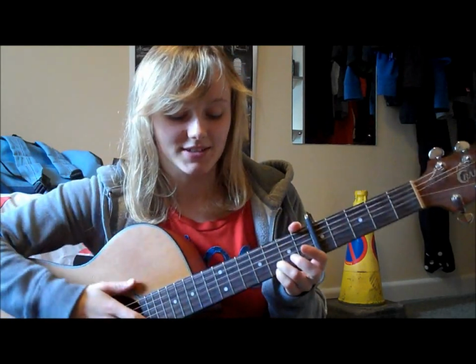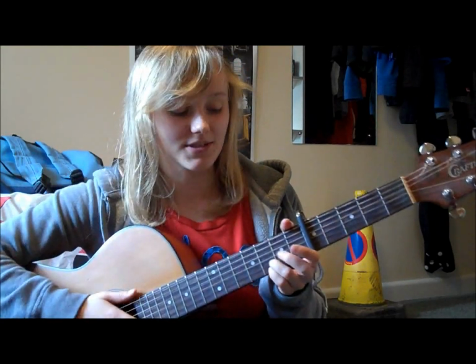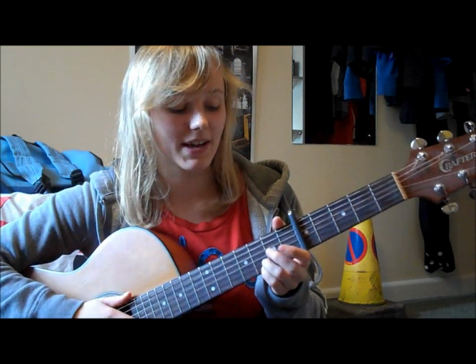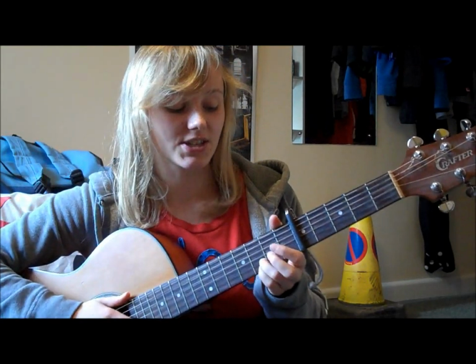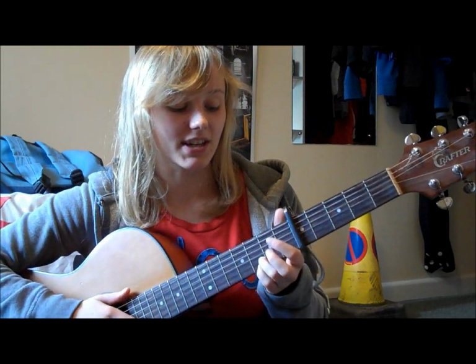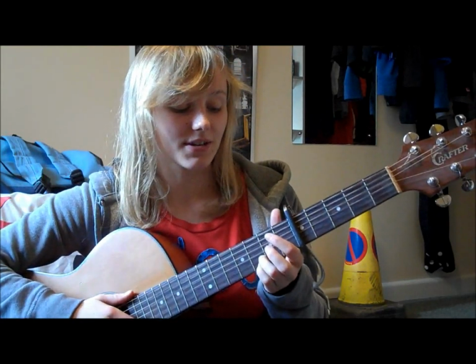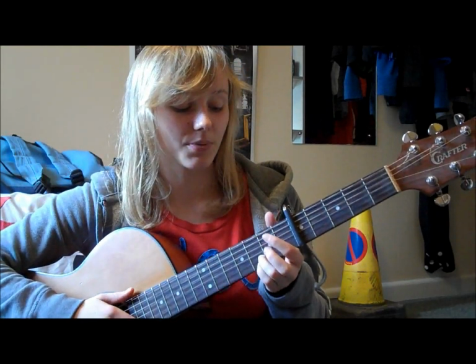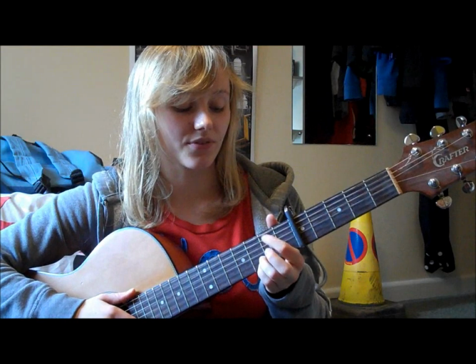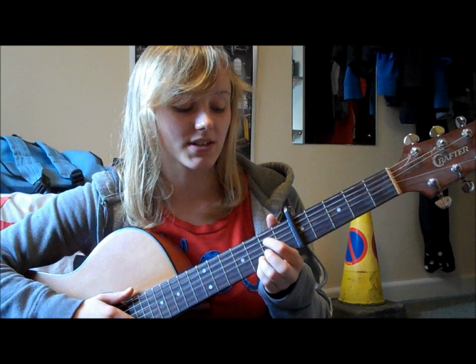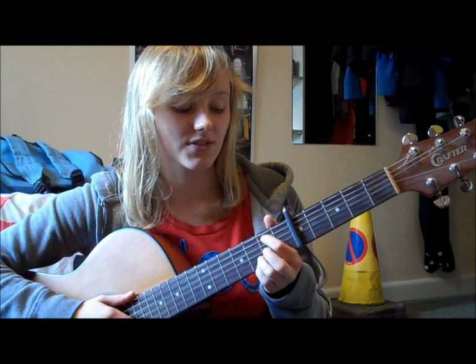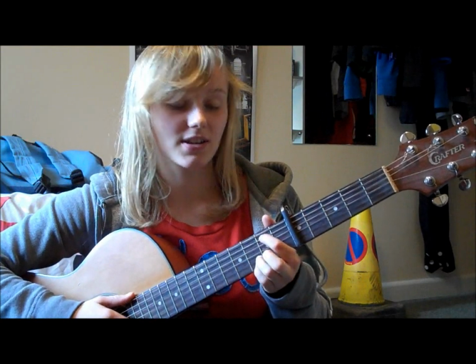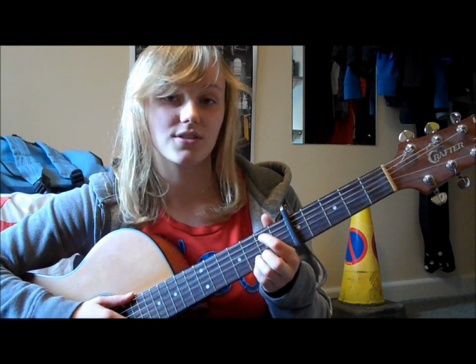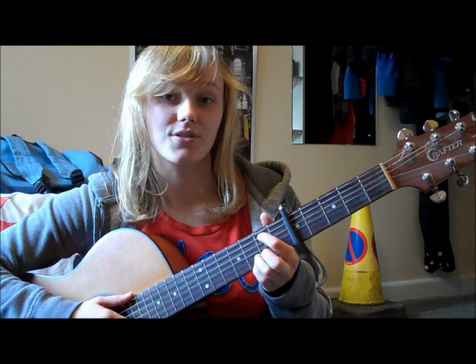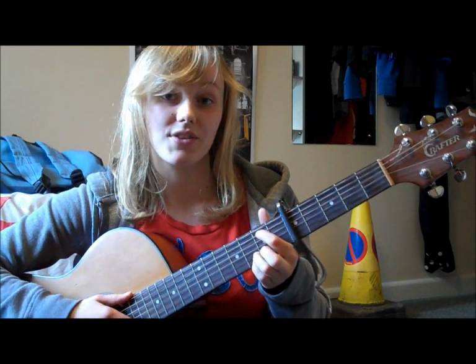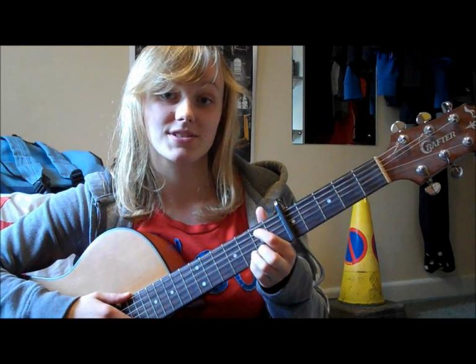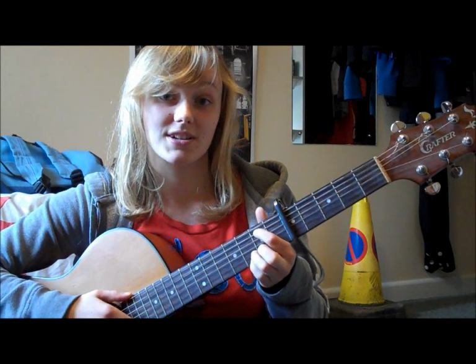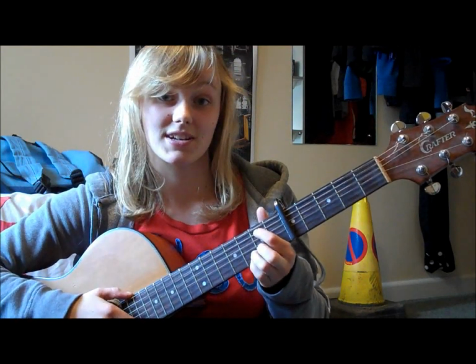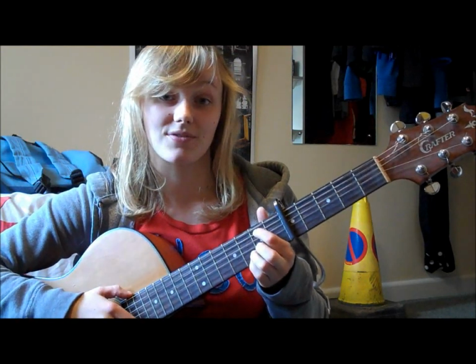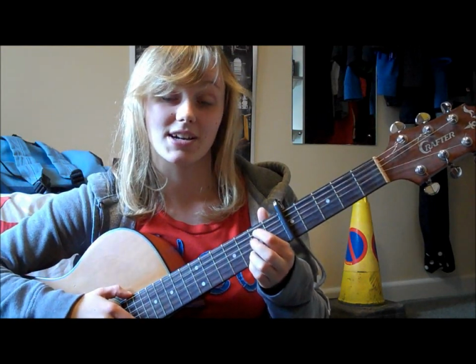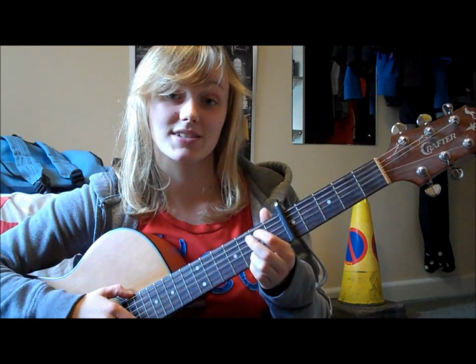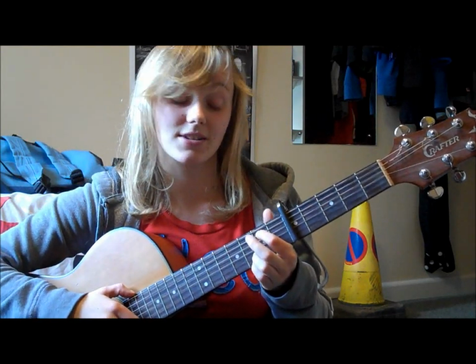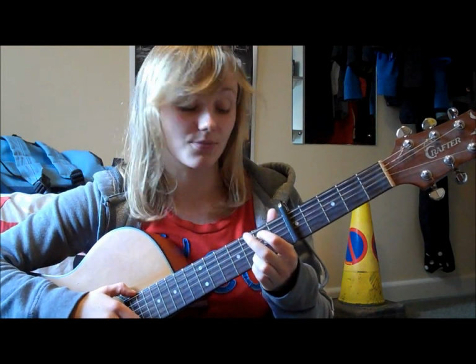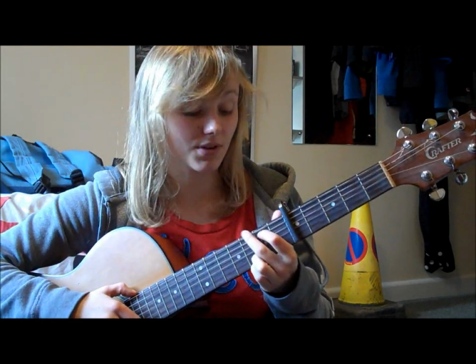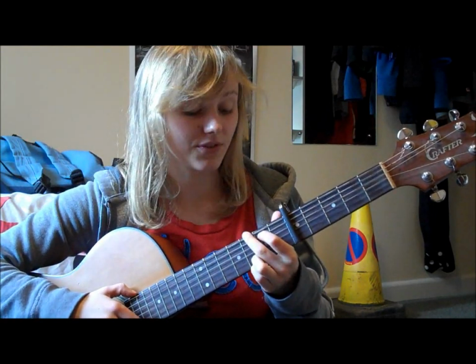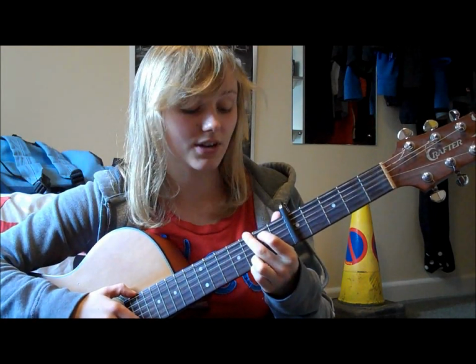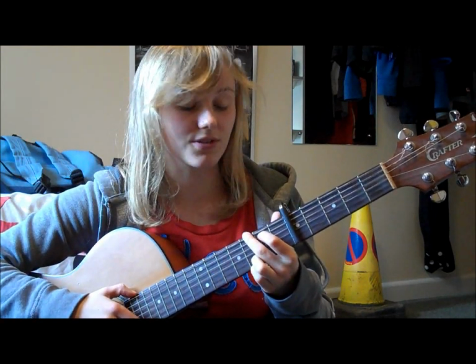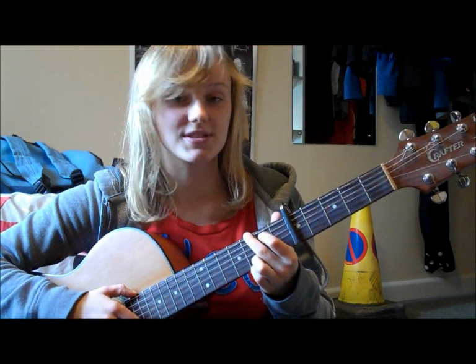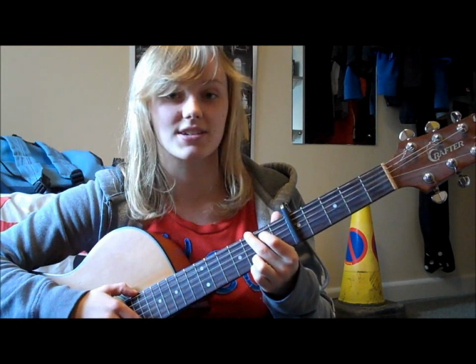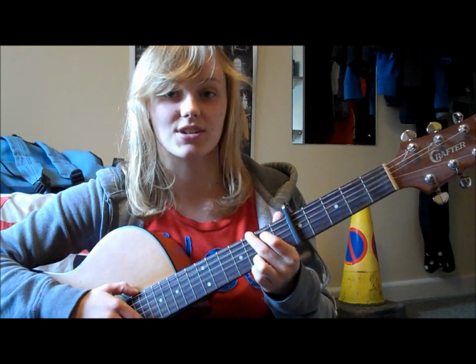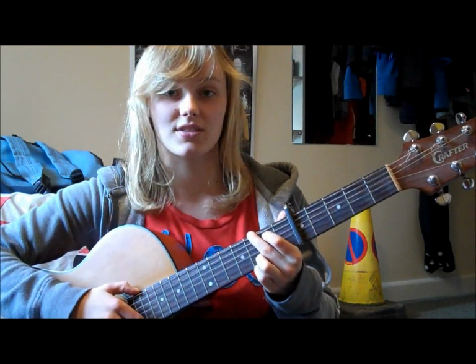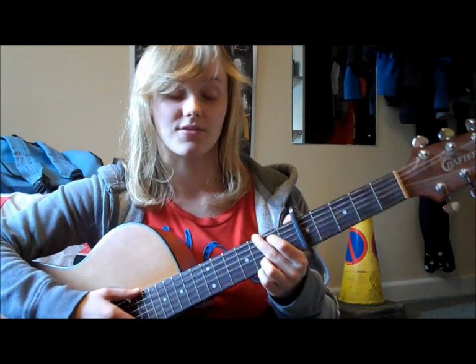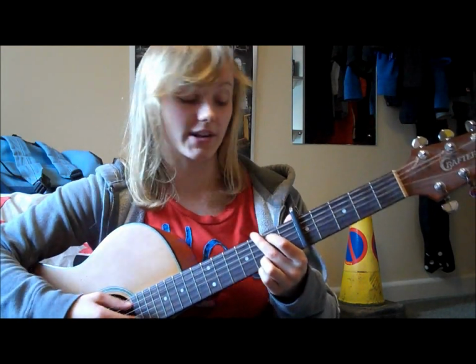So to play G, you put your 1st finger on the 5th string 2nd fret and your middle finger on the 6th string 3rd fret.